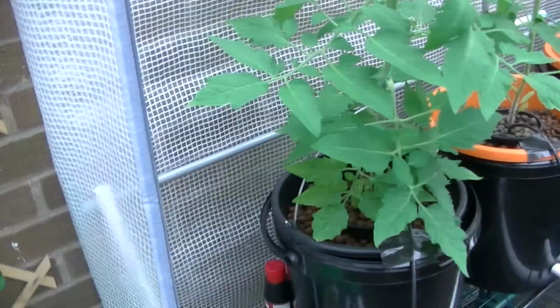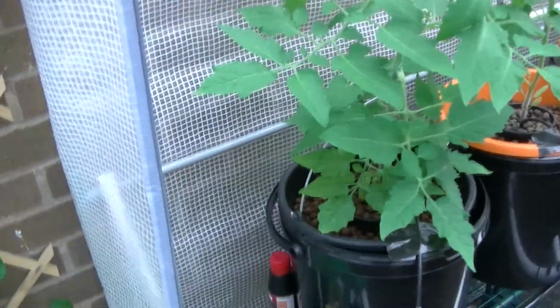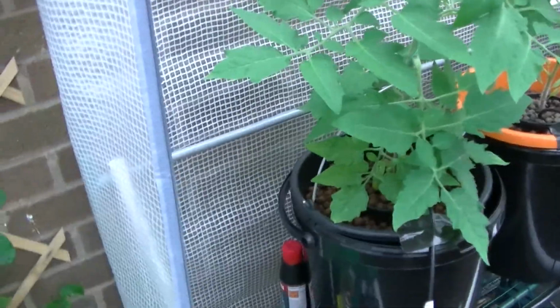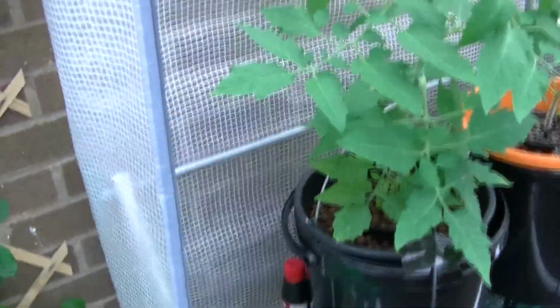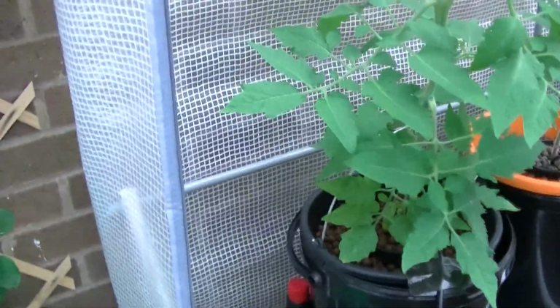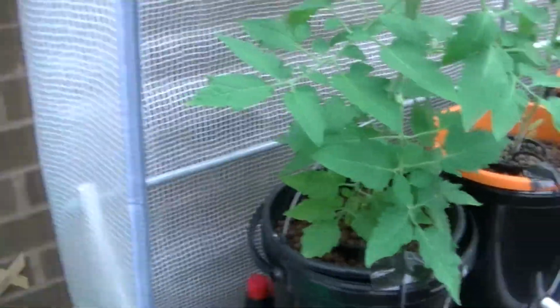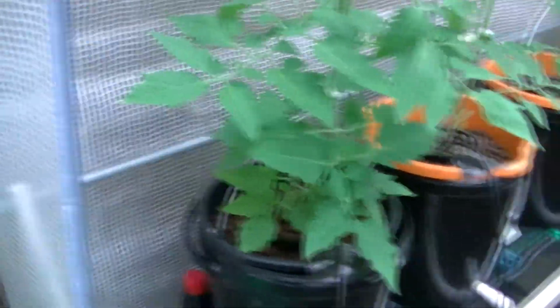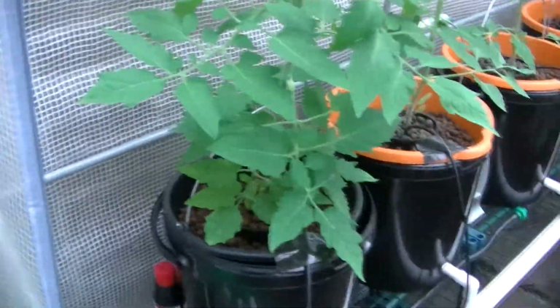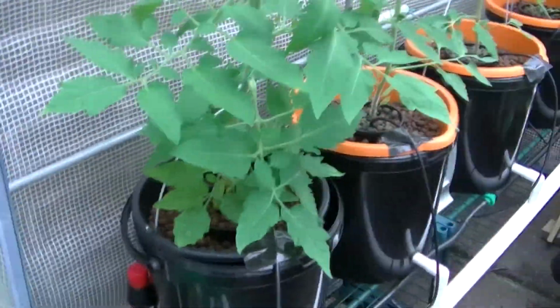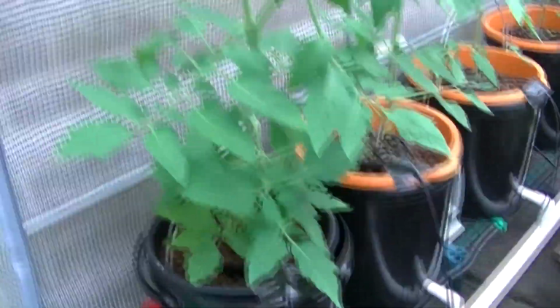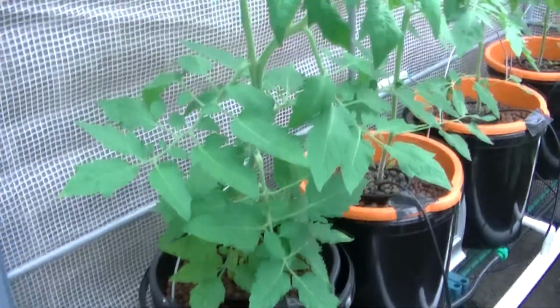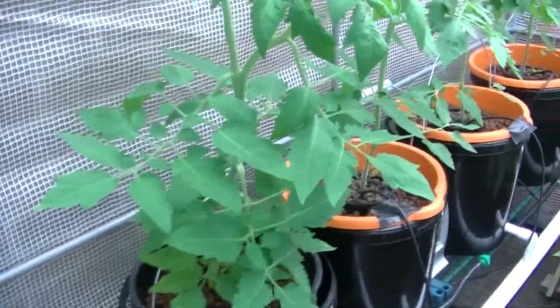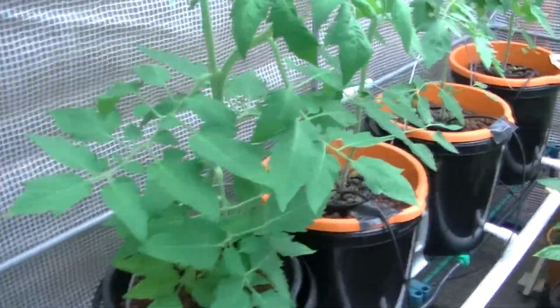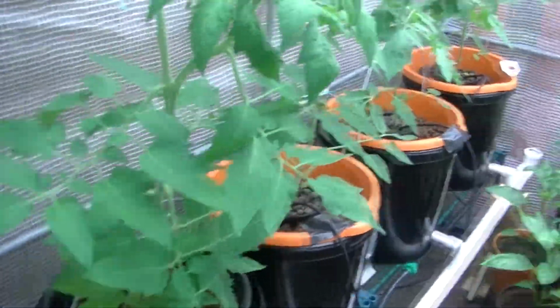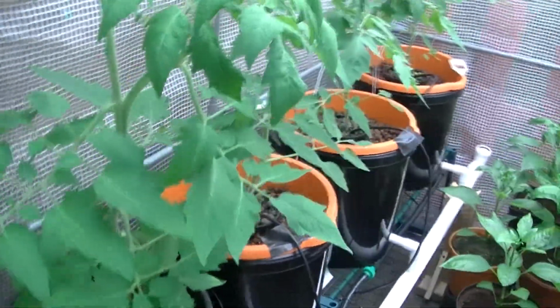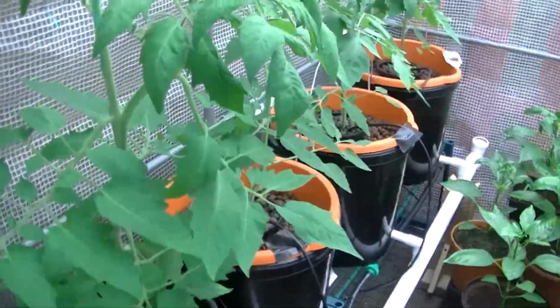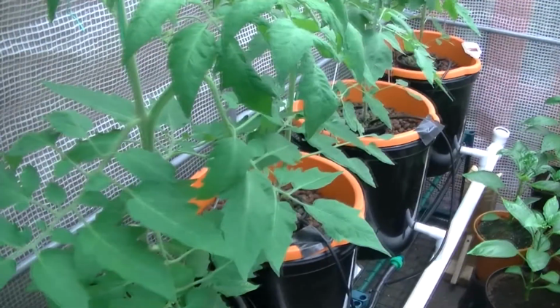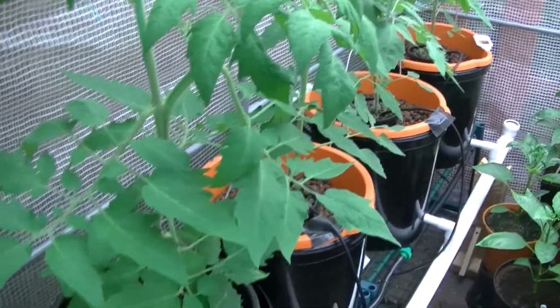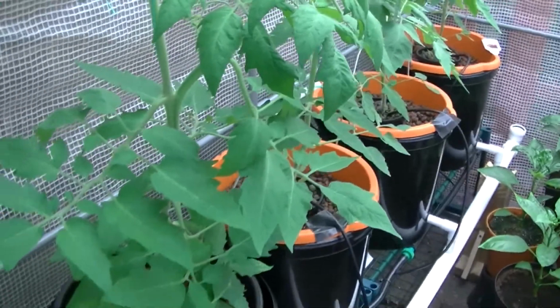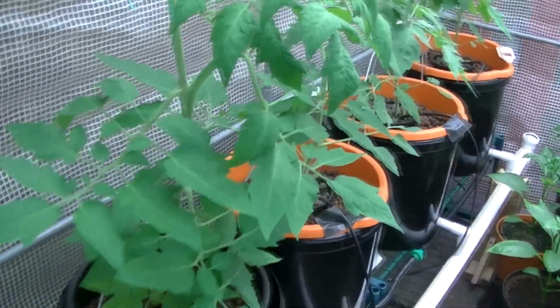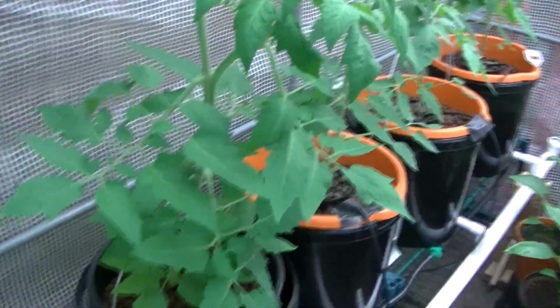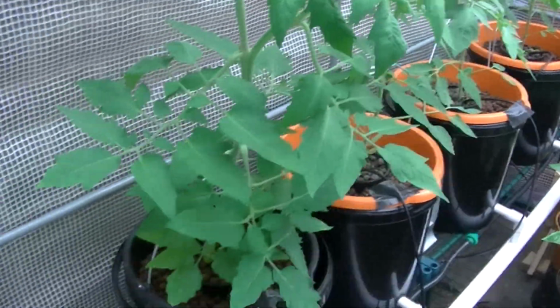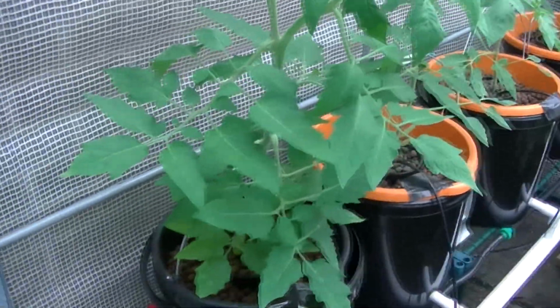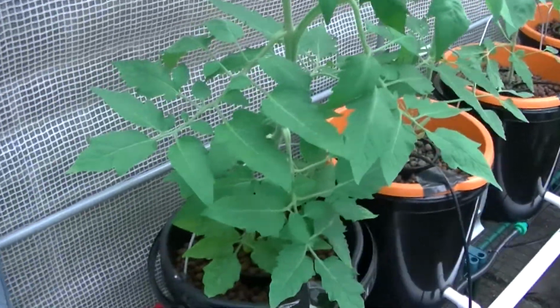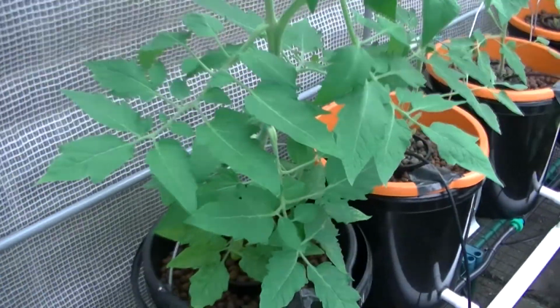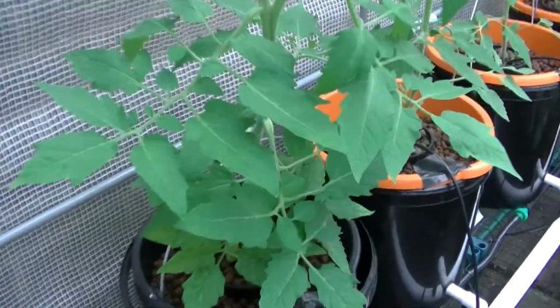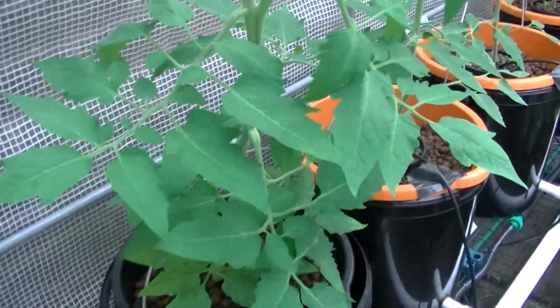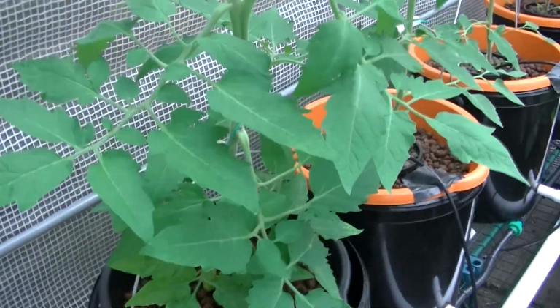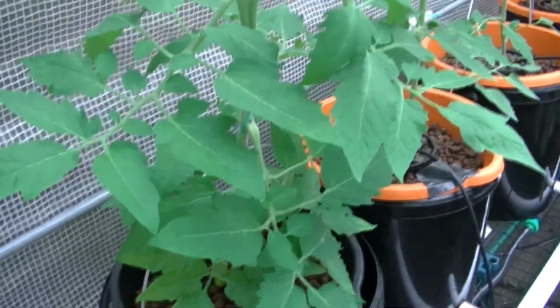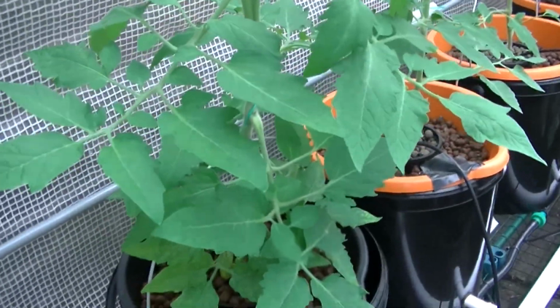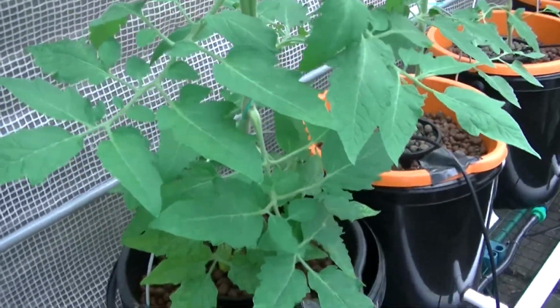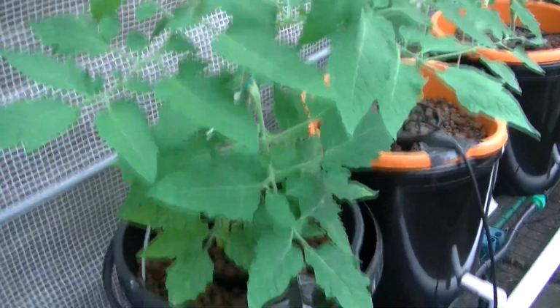Good morning, so today I thought I'd show what the greenhouse is like.